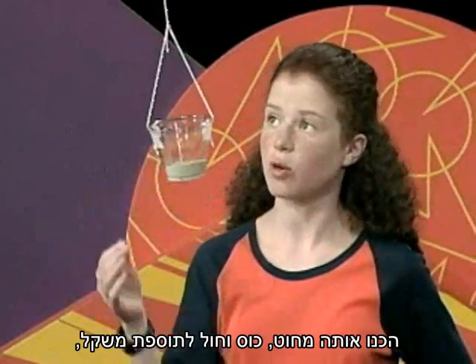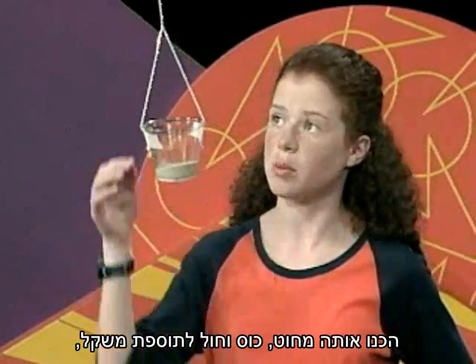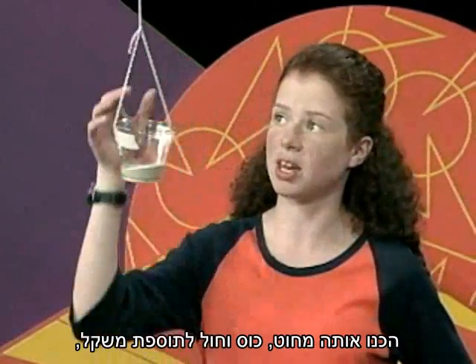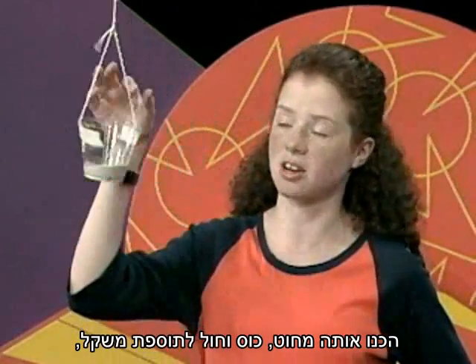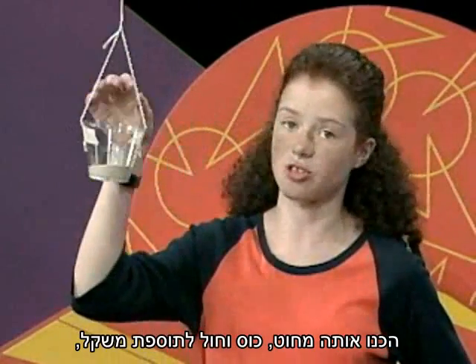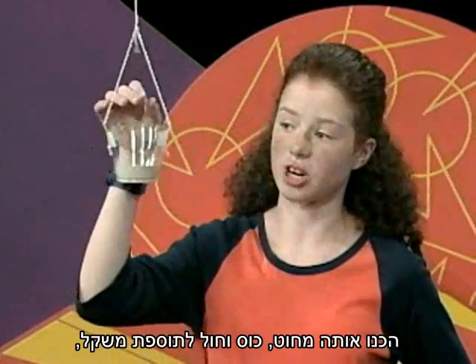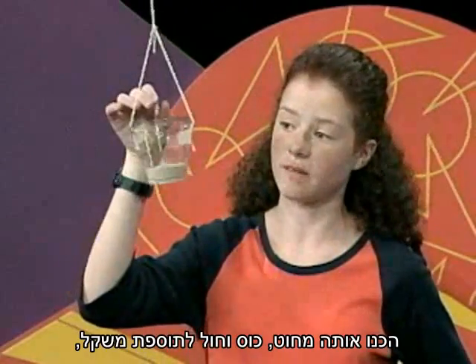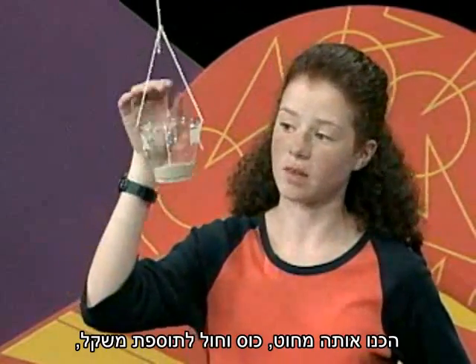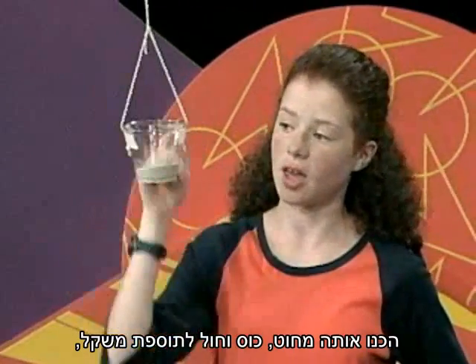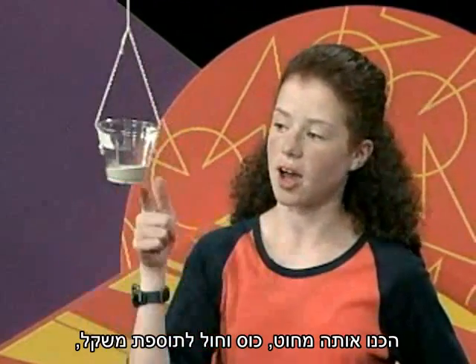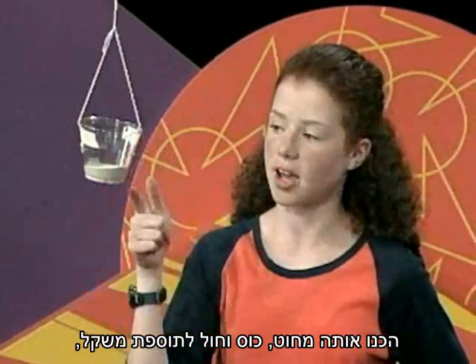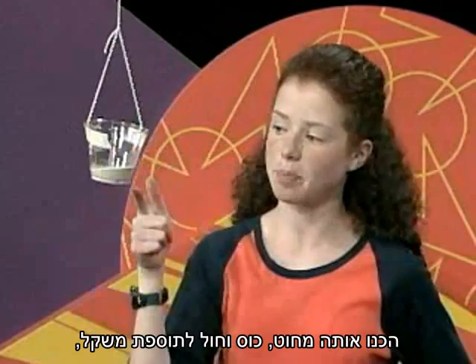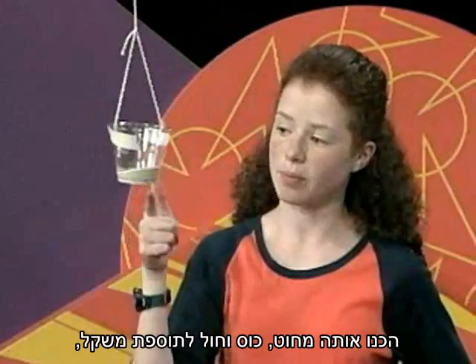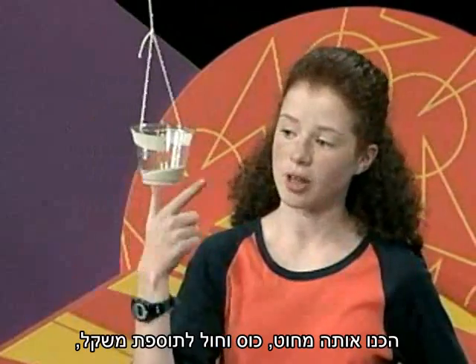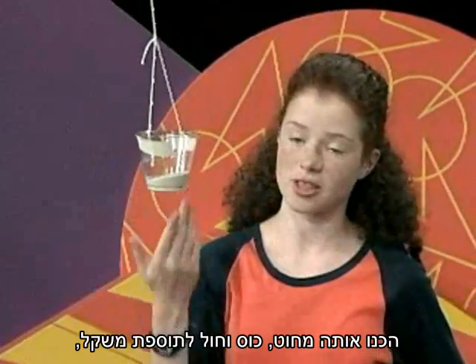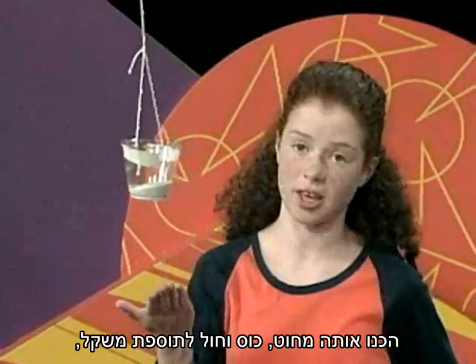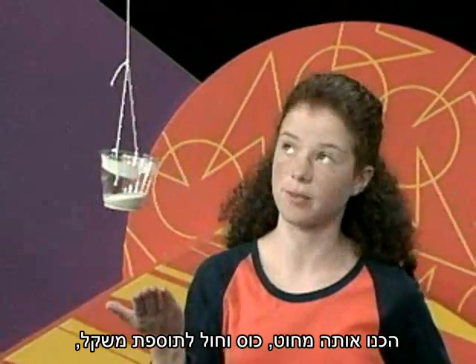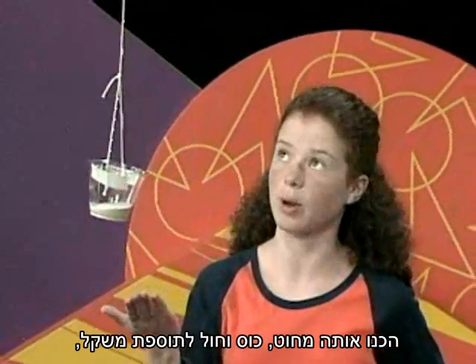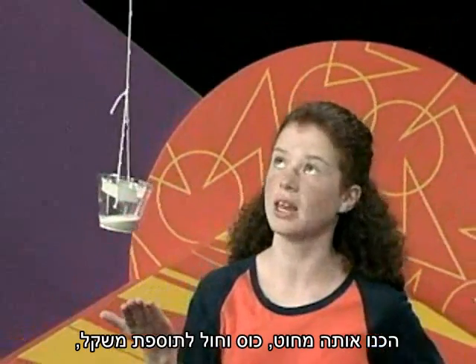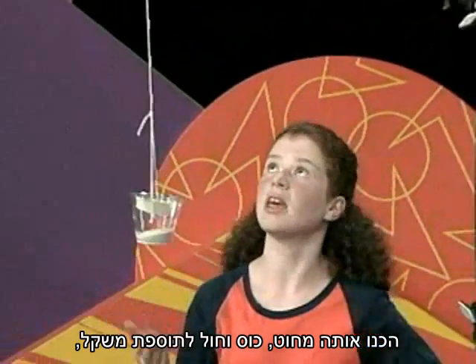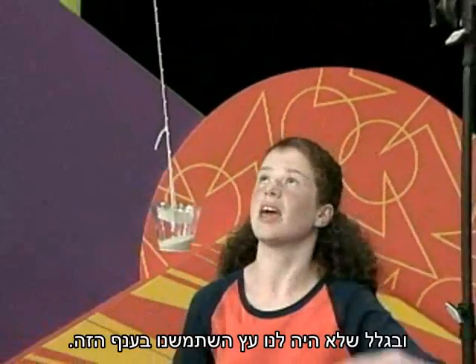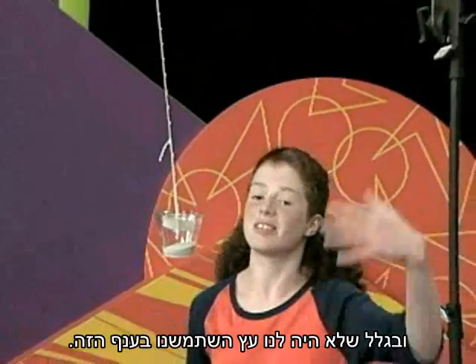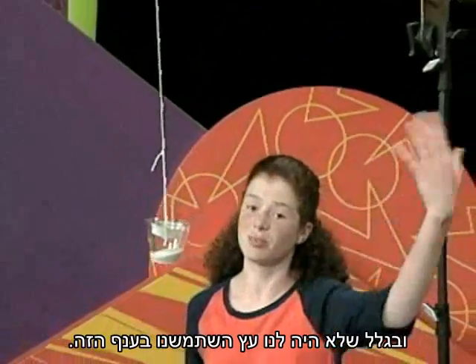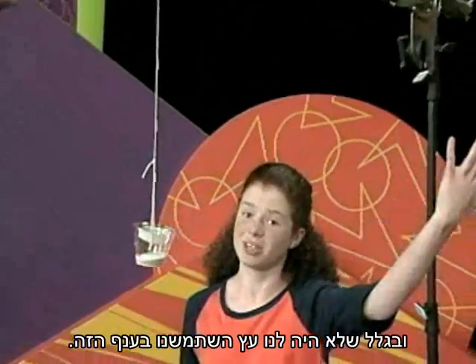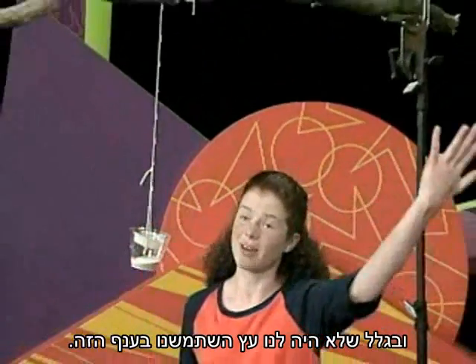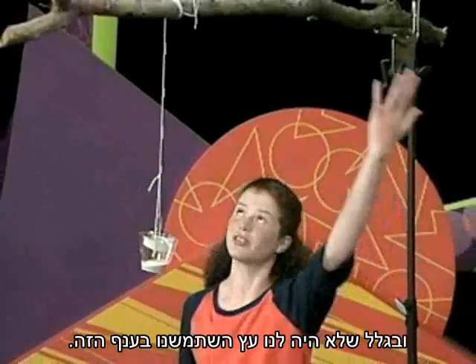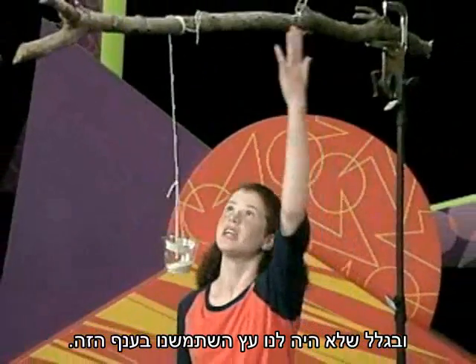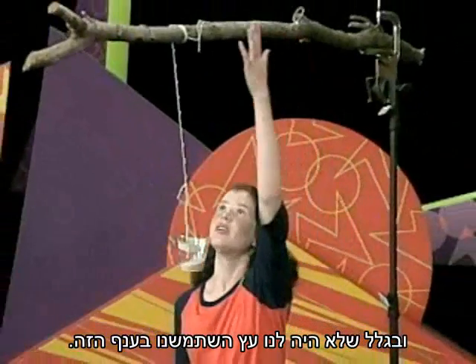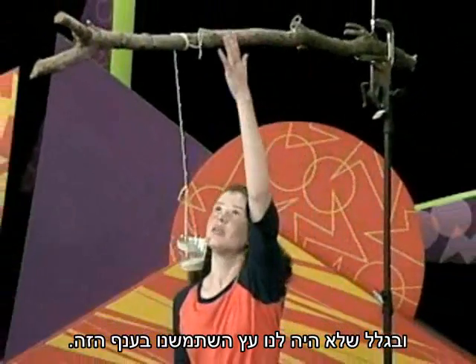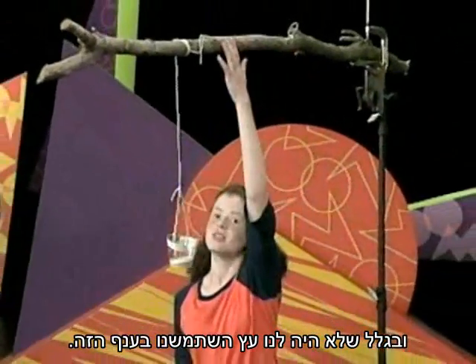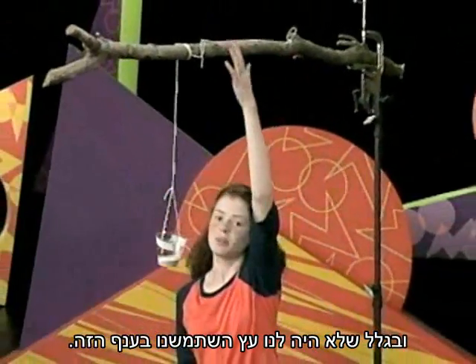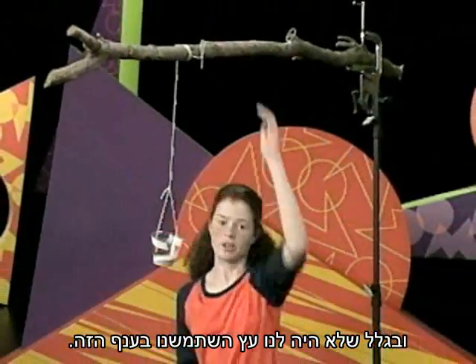We made it with a string, a cup, sand for weight, and since we didn't have a tree, we used this branch.